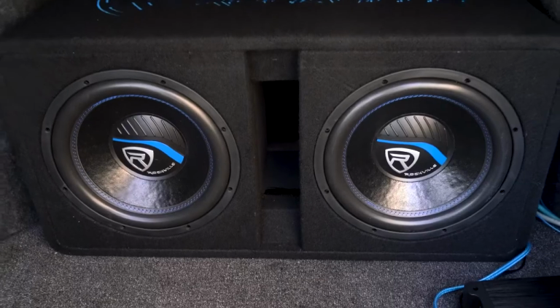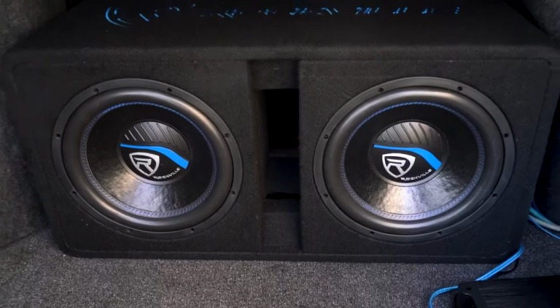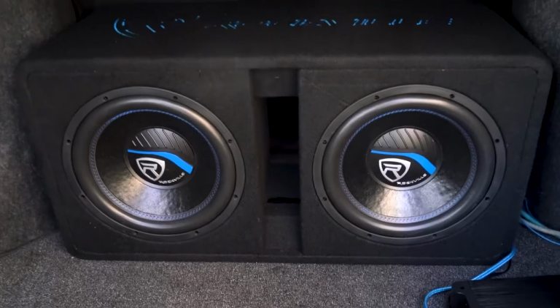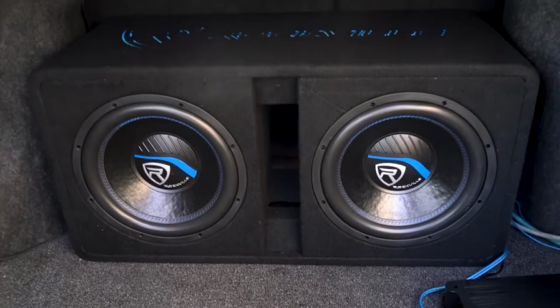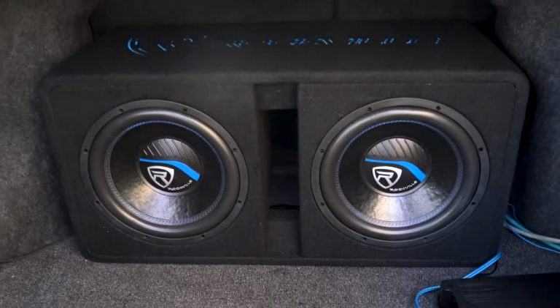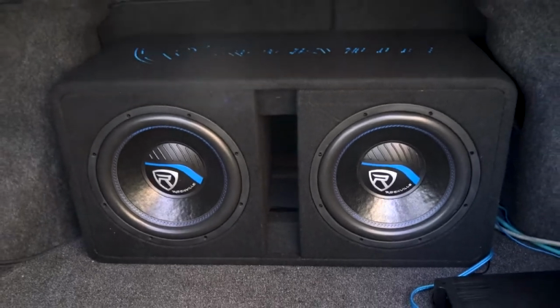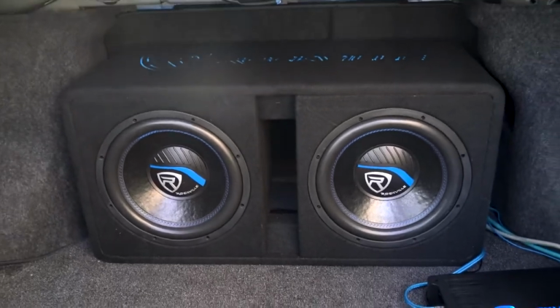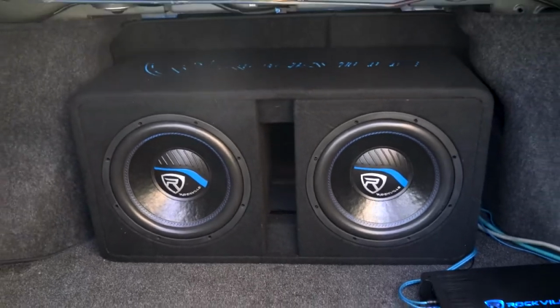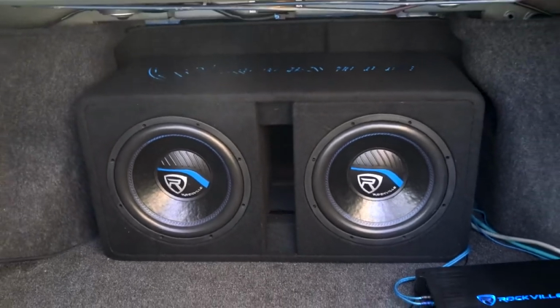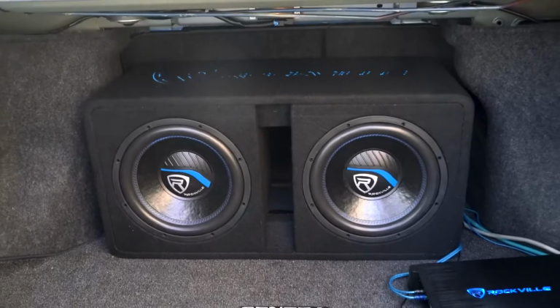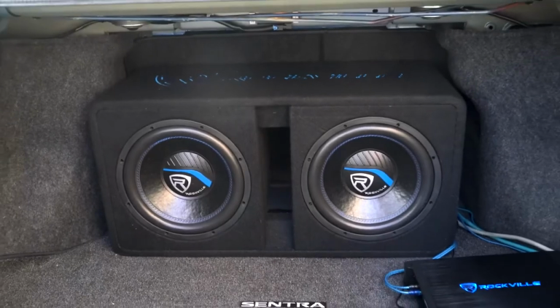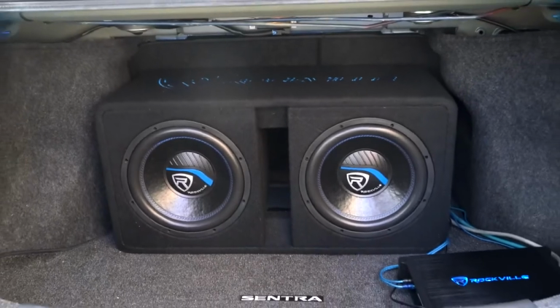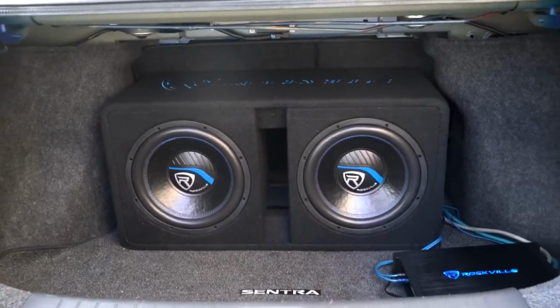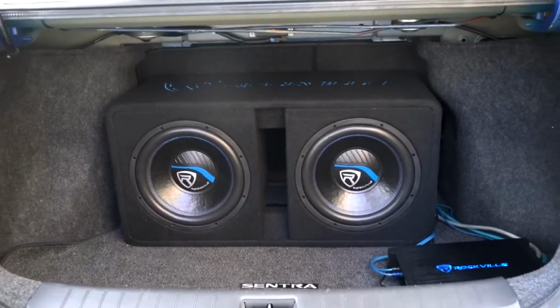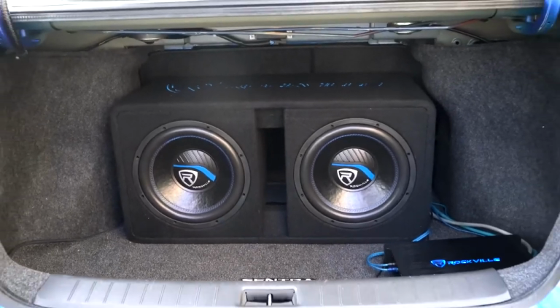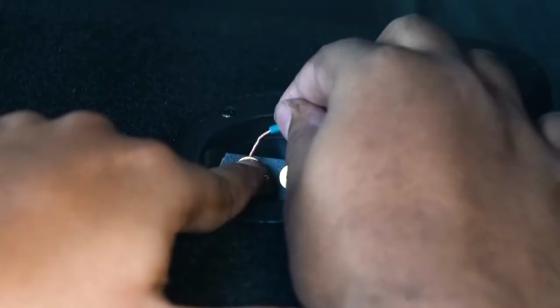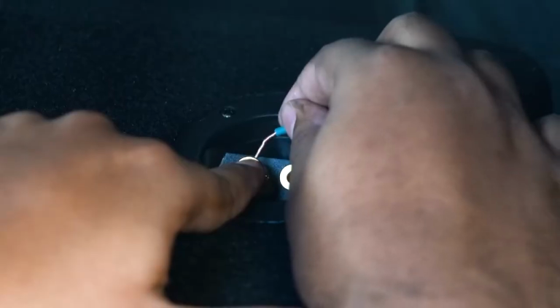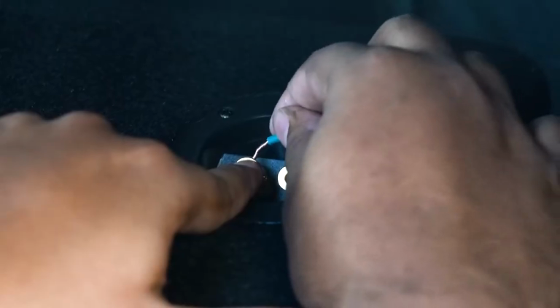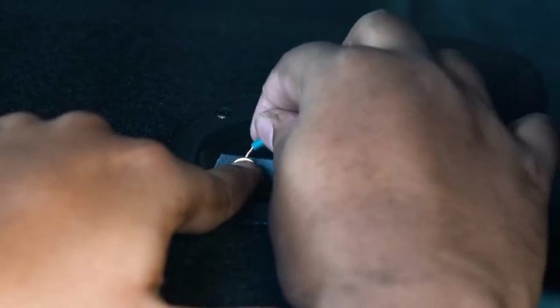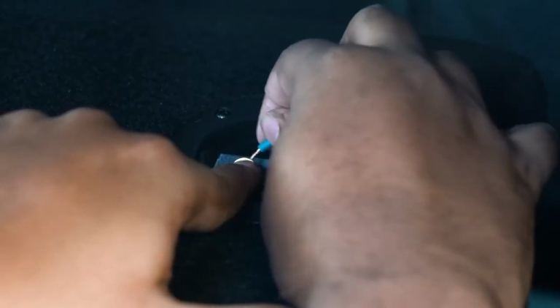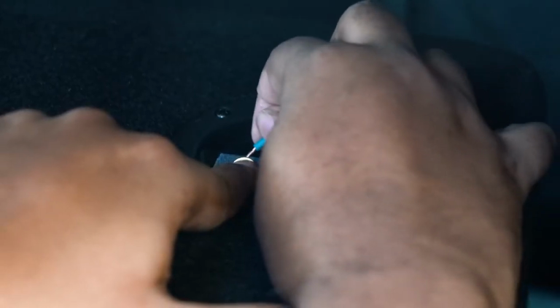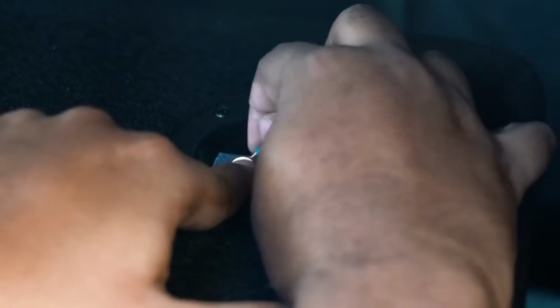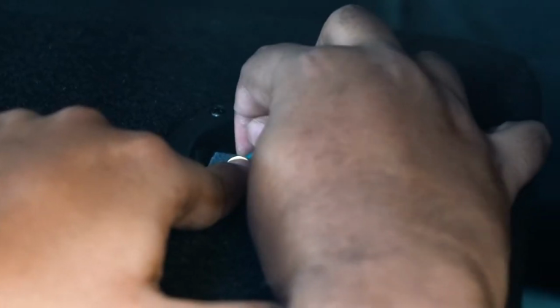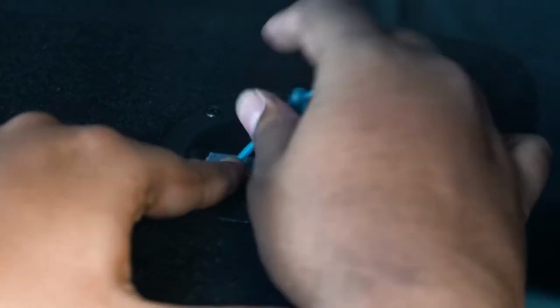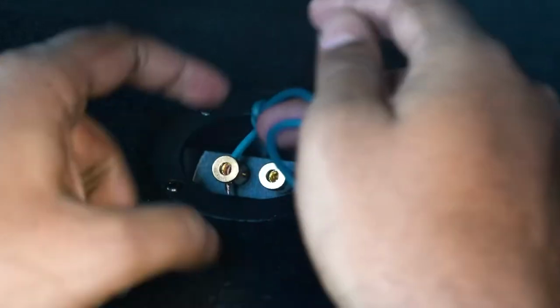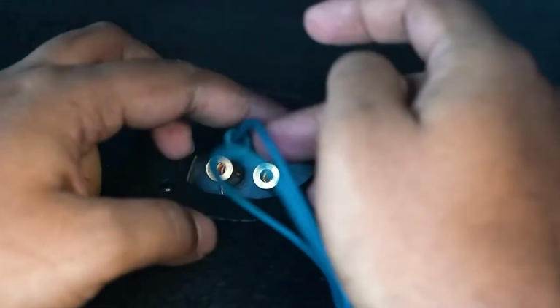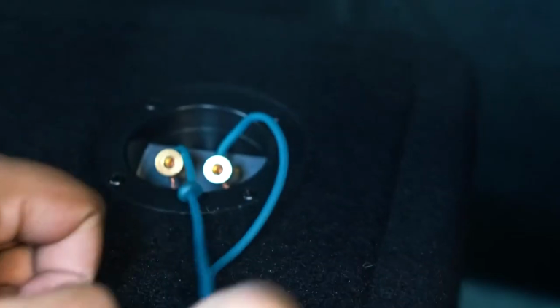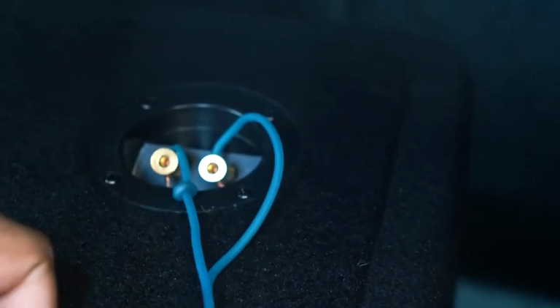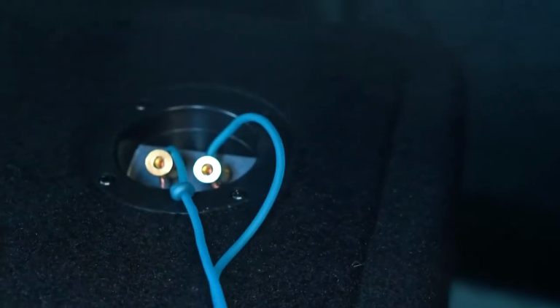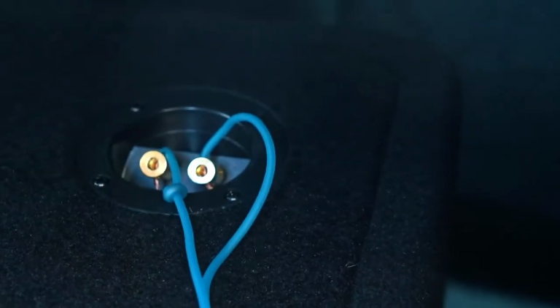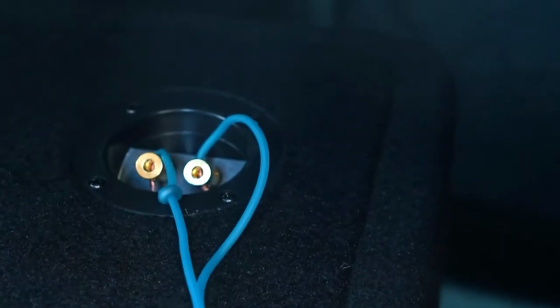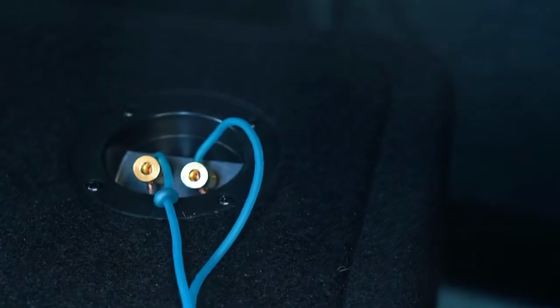On top of that, the subwoofers in the enclosures are wired directly to the terminals on the back of the enclosure, so that connecting to your amplifier is super simple.